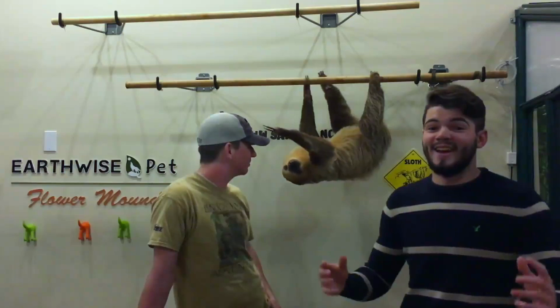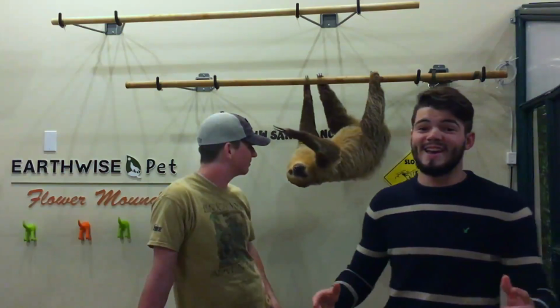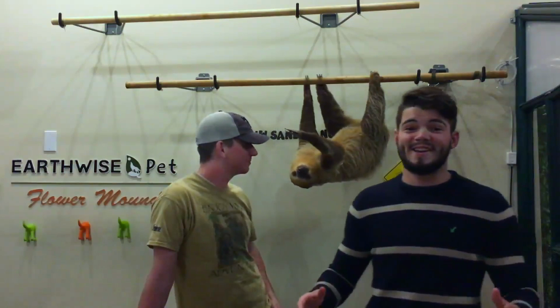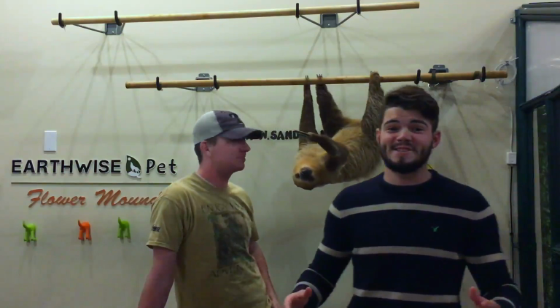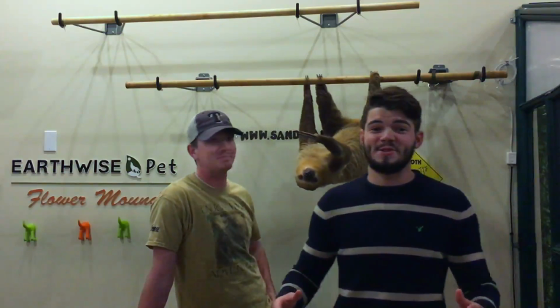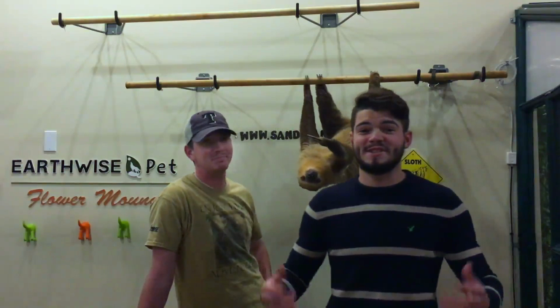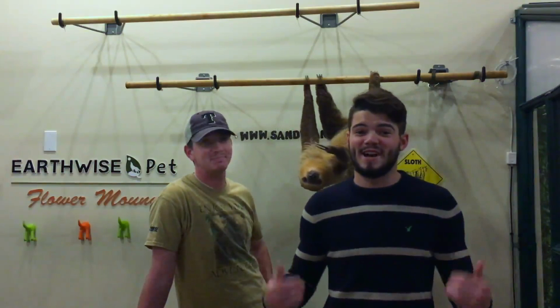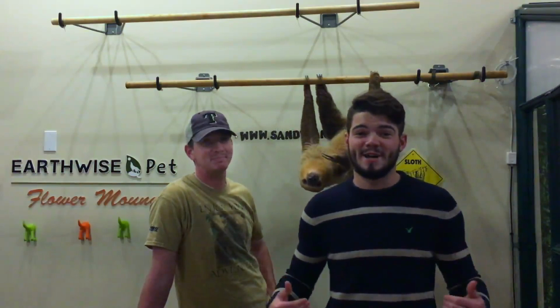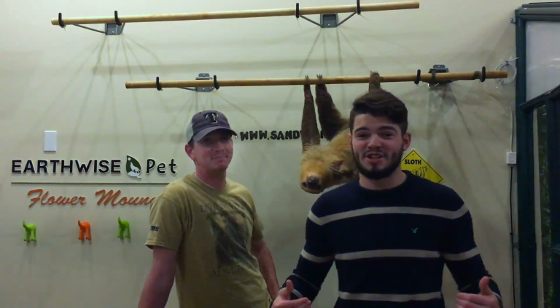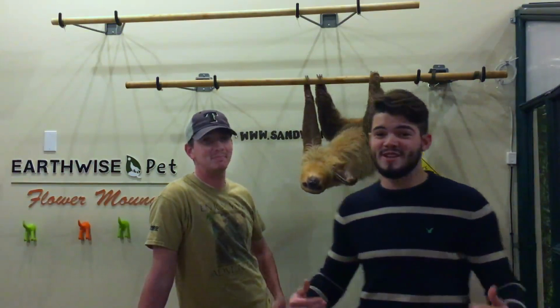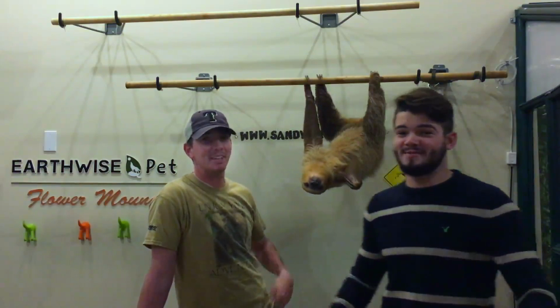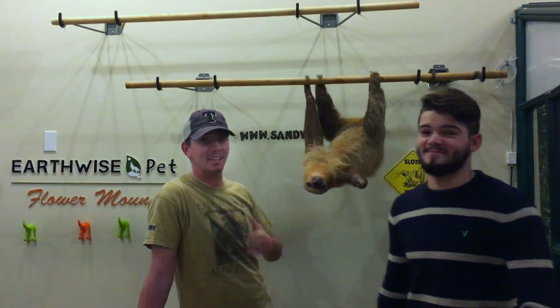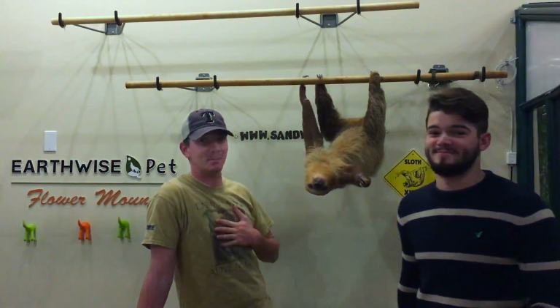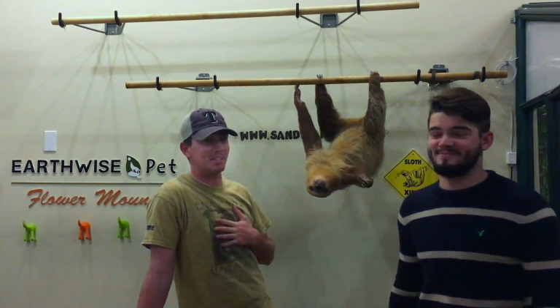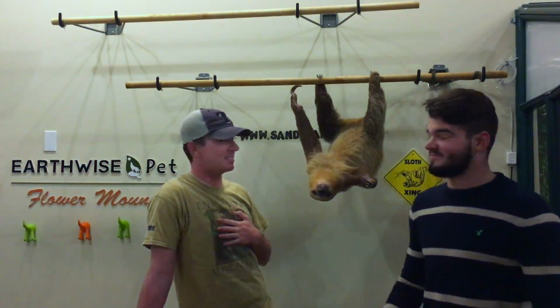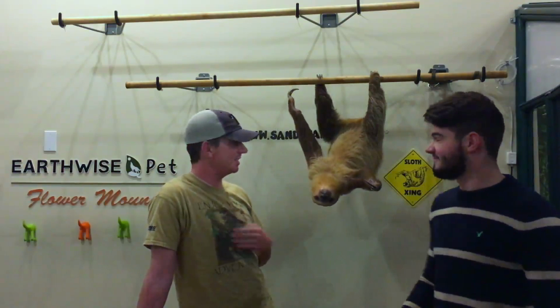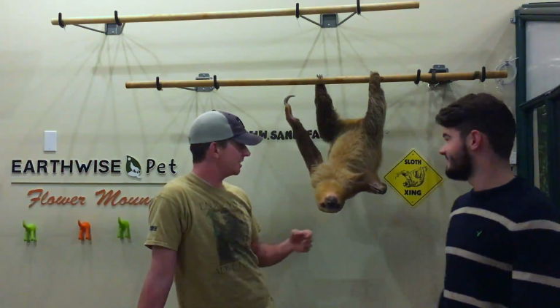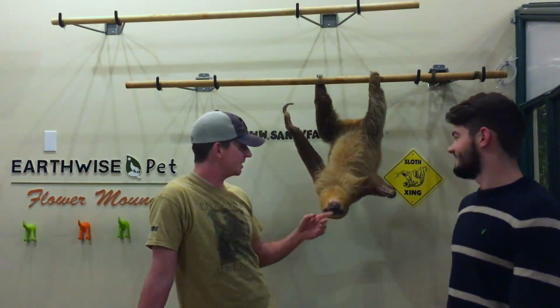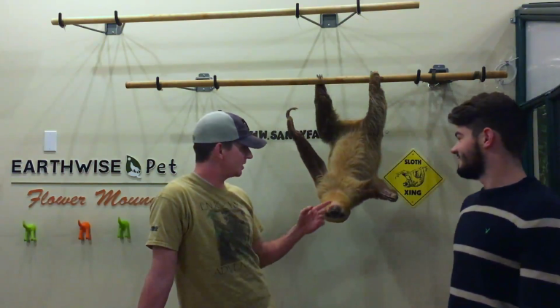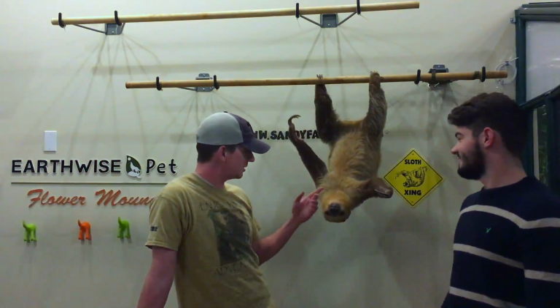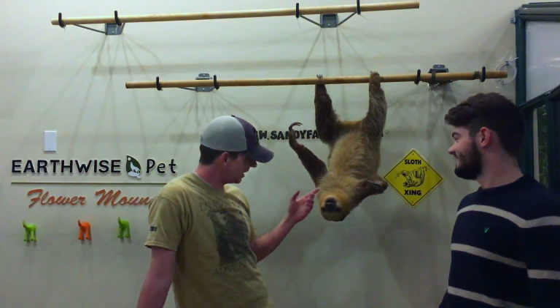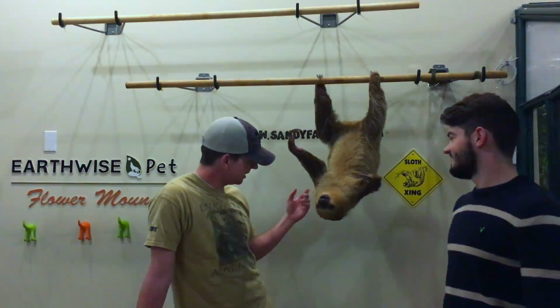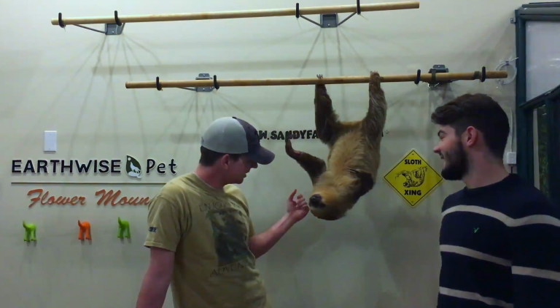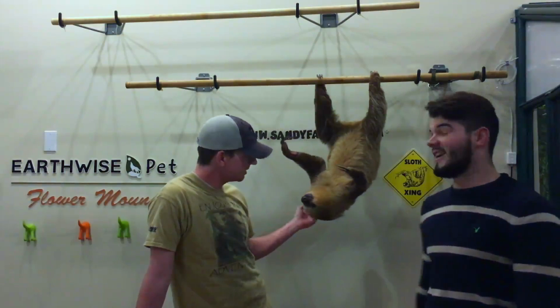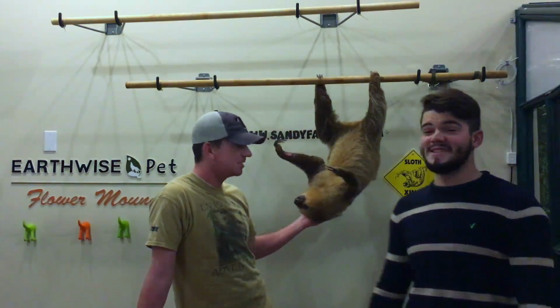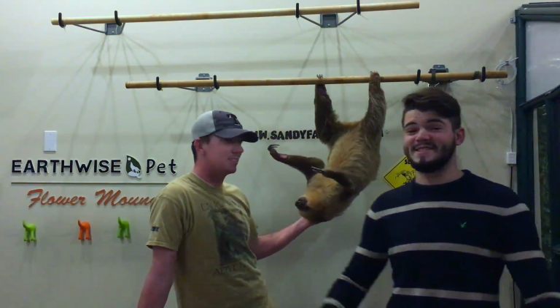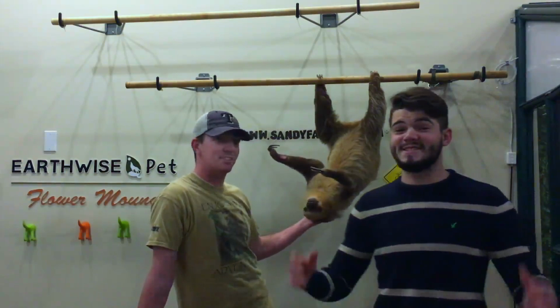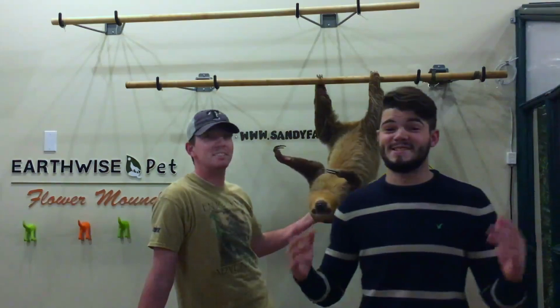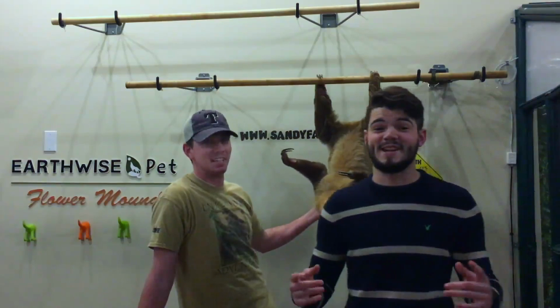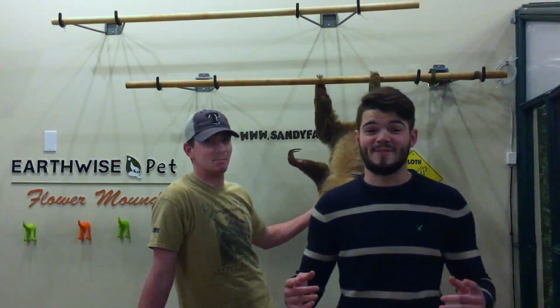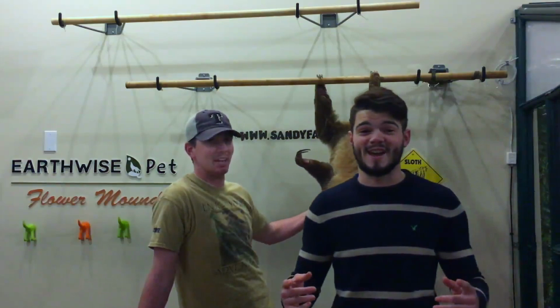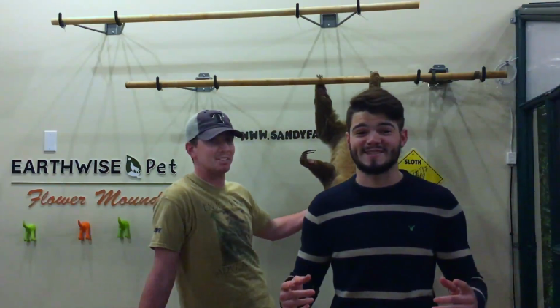Hey, how you guys doing? I'm Jake. And I'm Casey. This here is Sandy. And this is Sandy Facts.